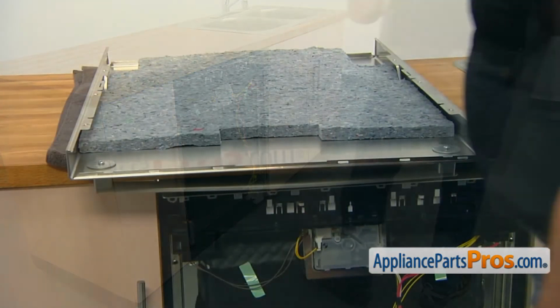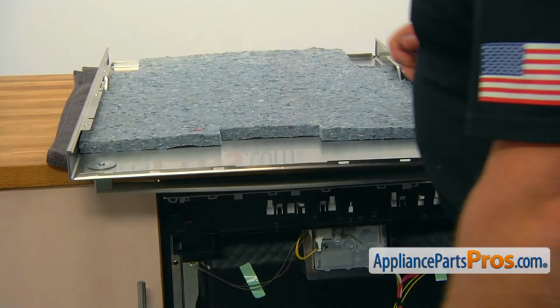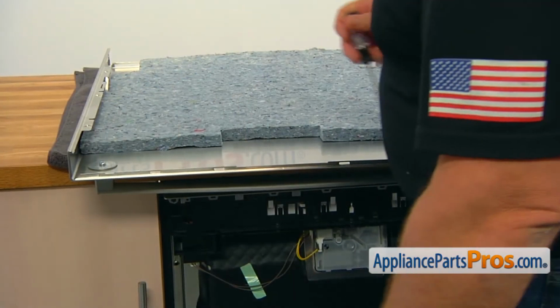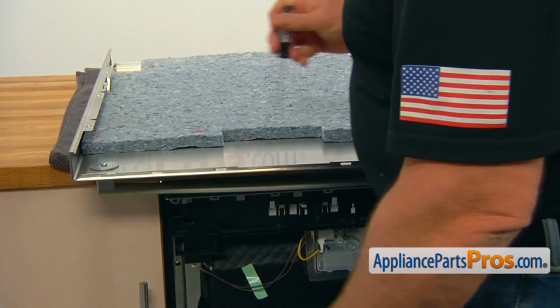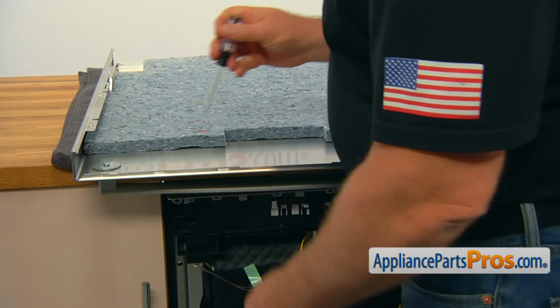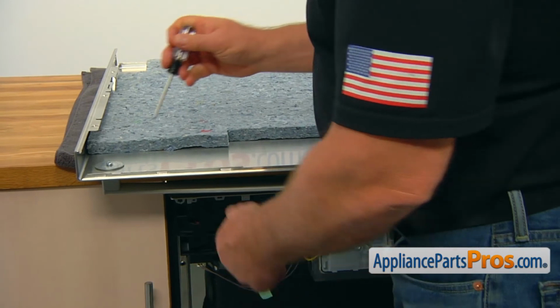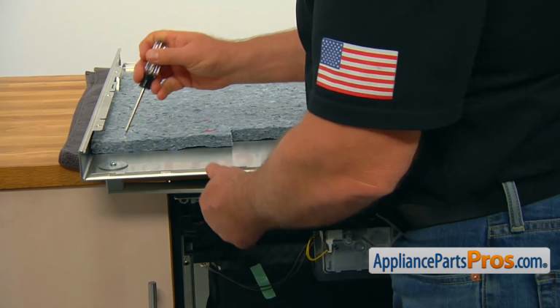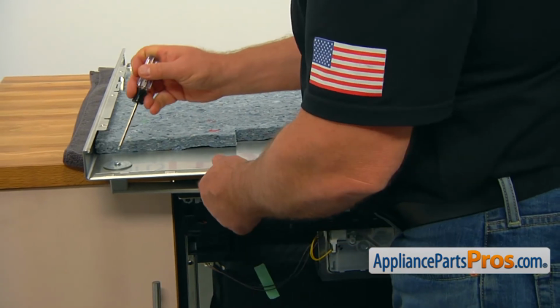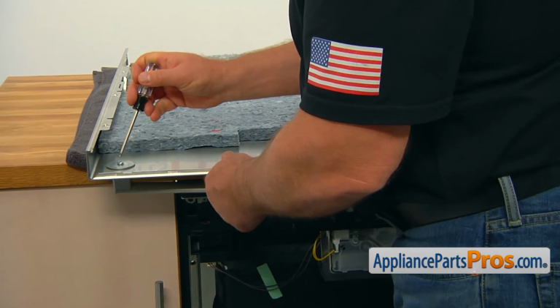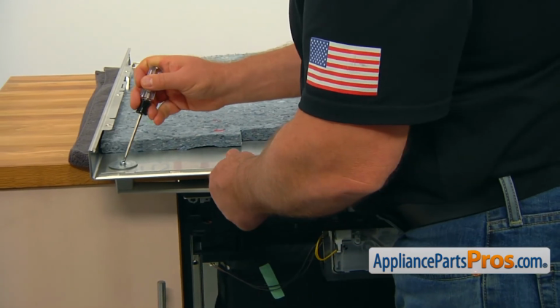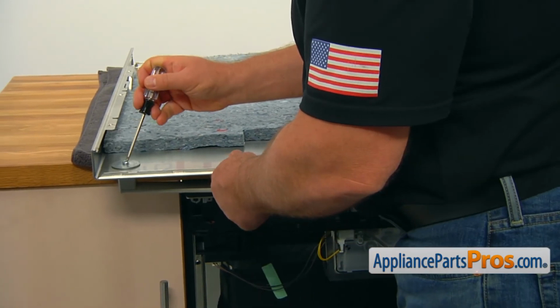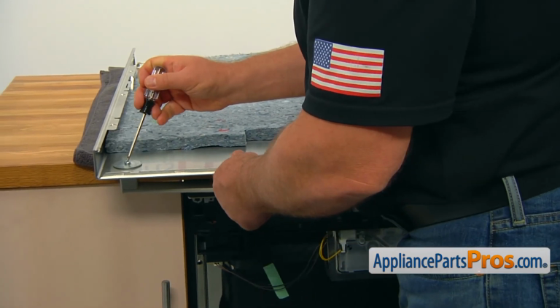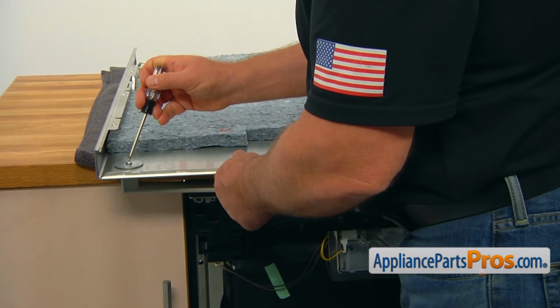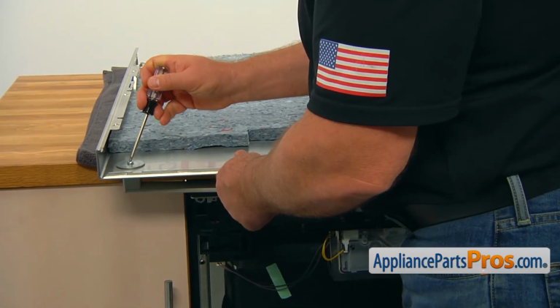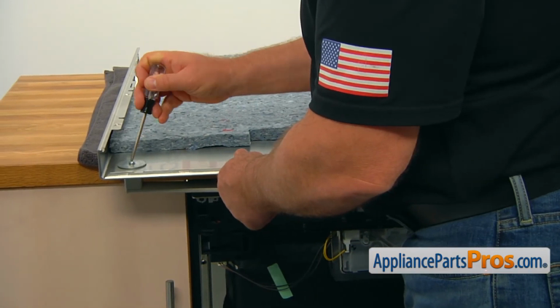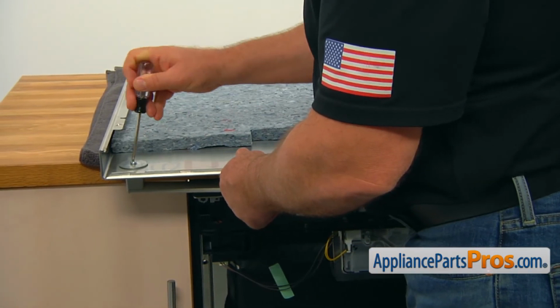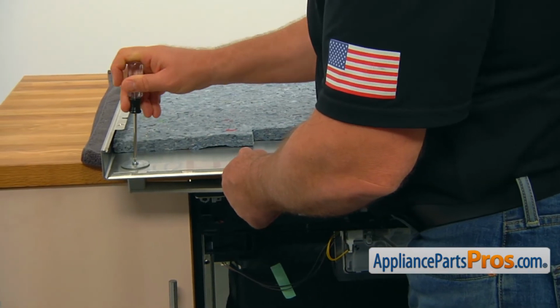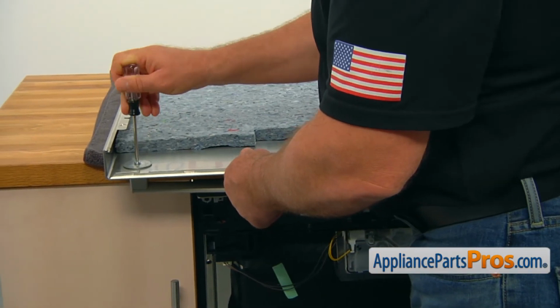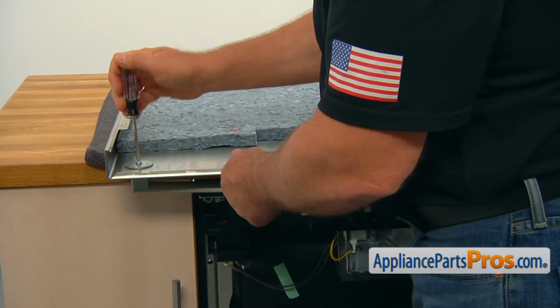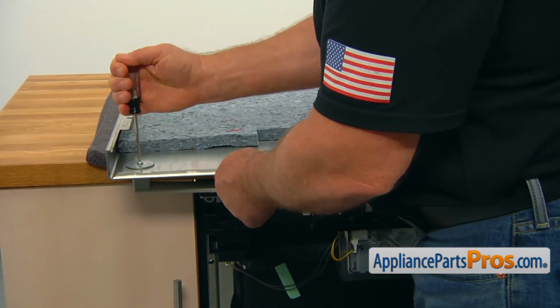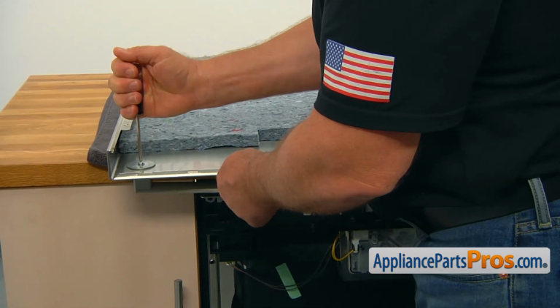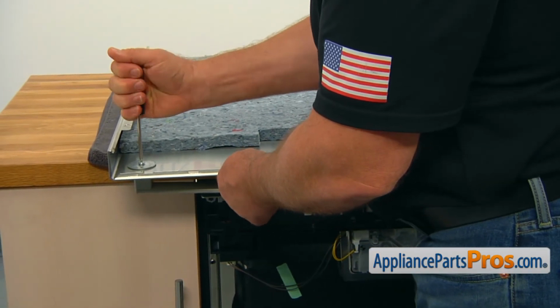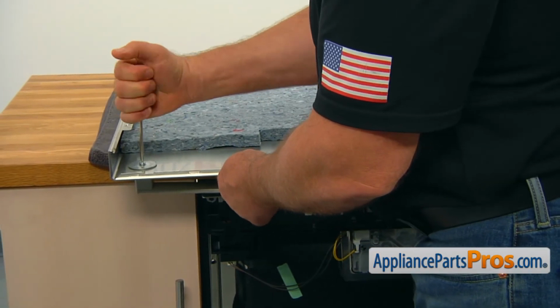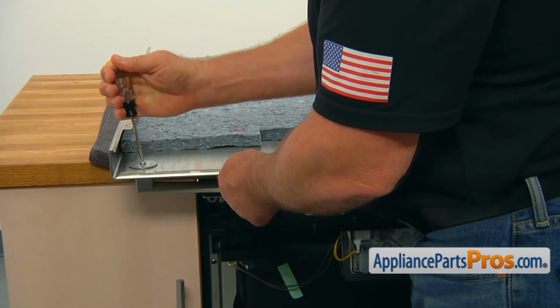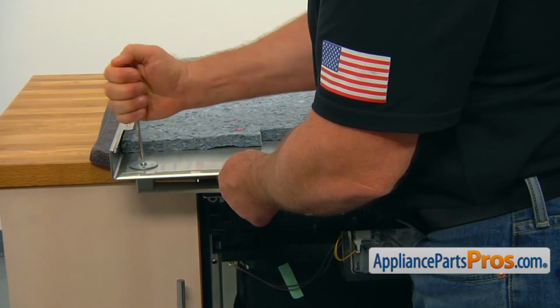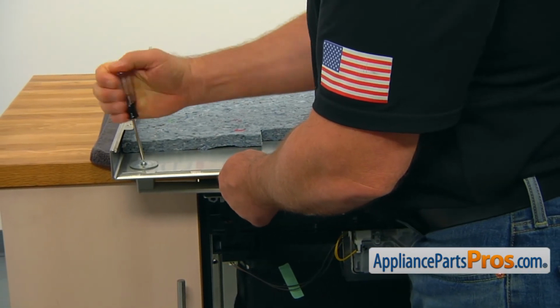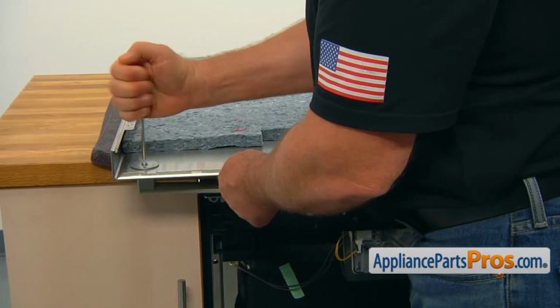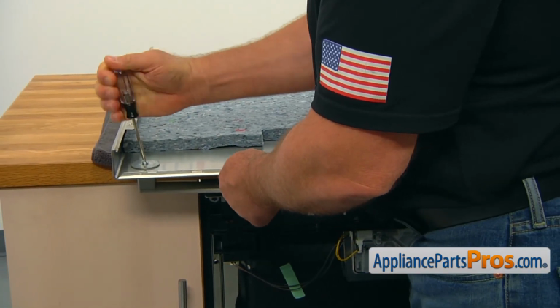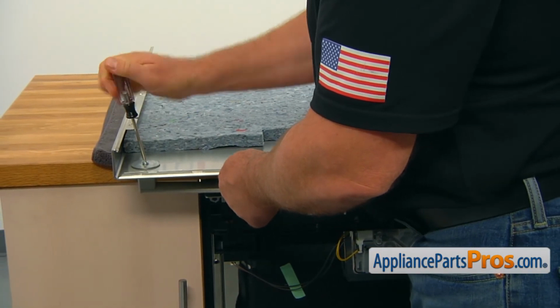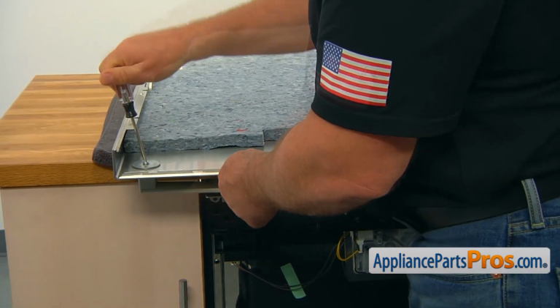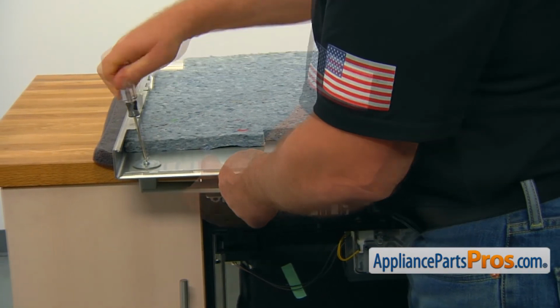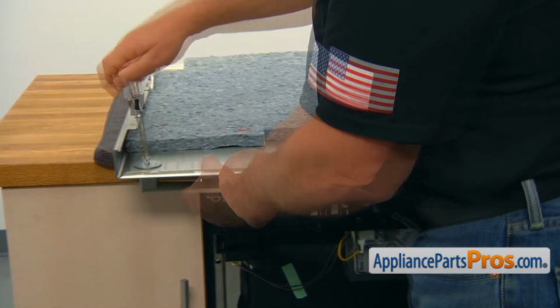Using the Torx 20 screwdriver, take out the screw and the washer and remove the end cap.